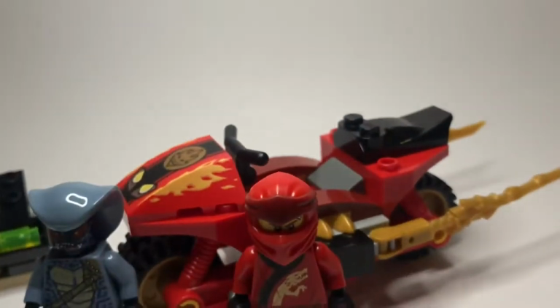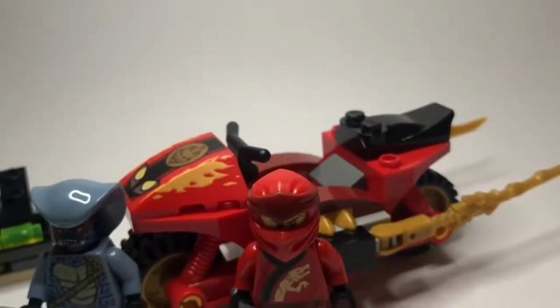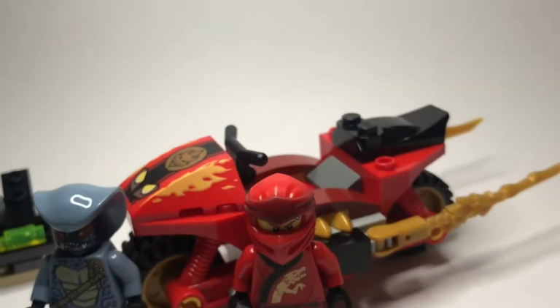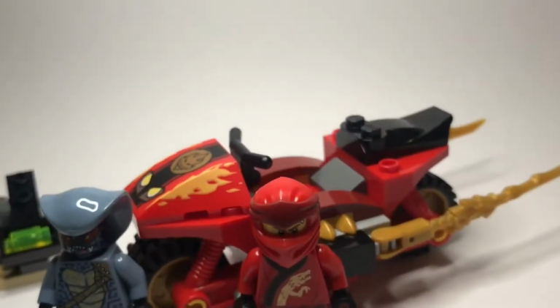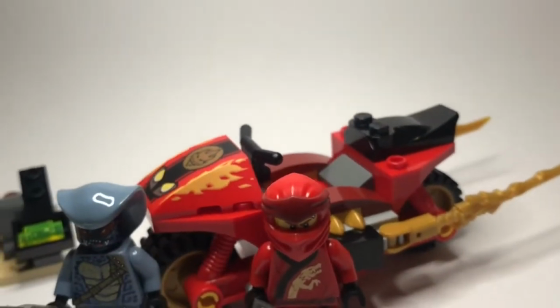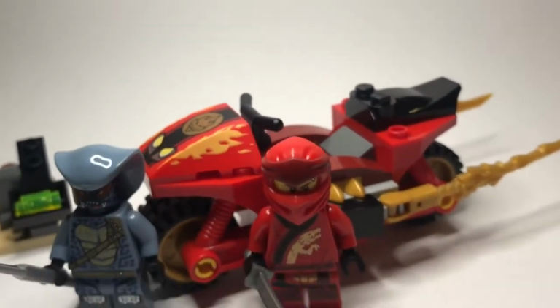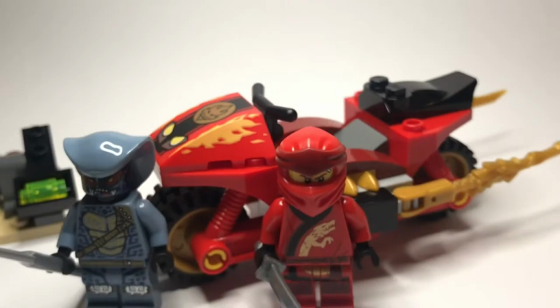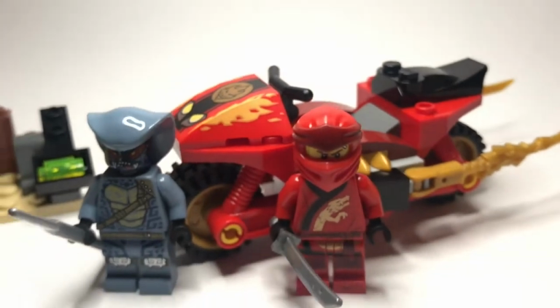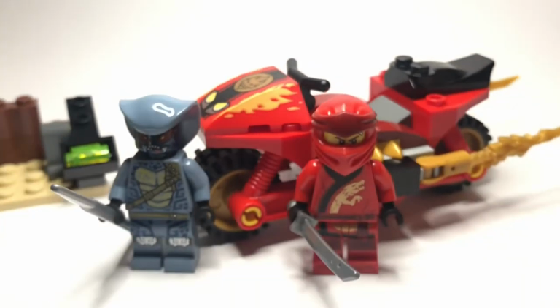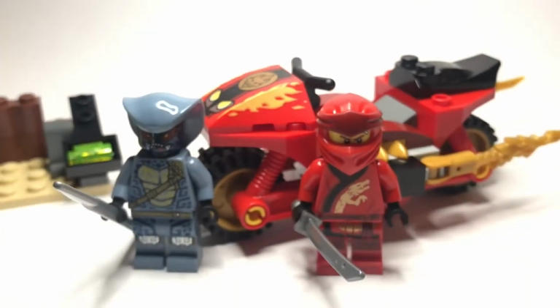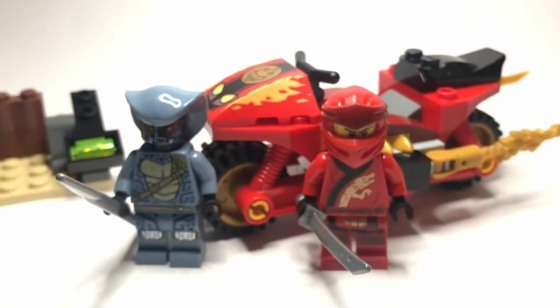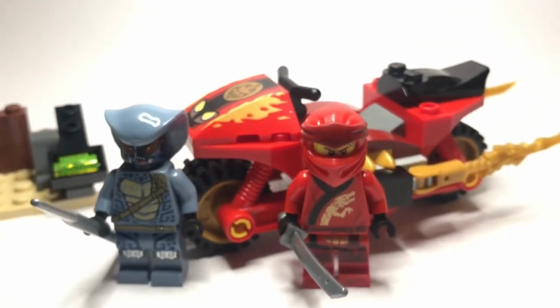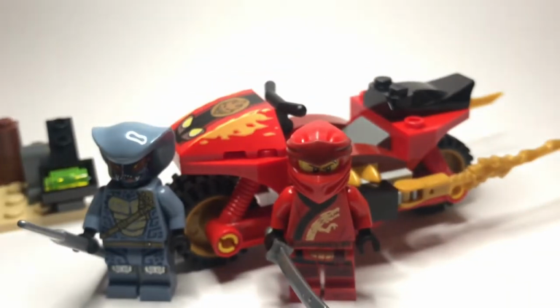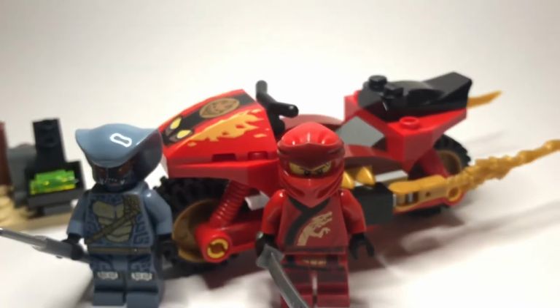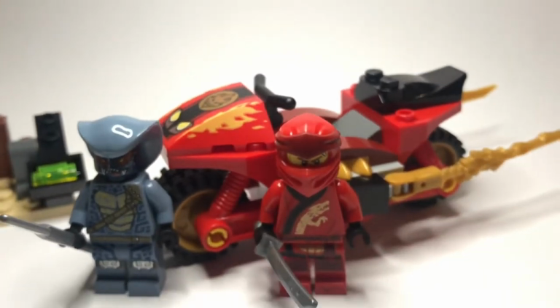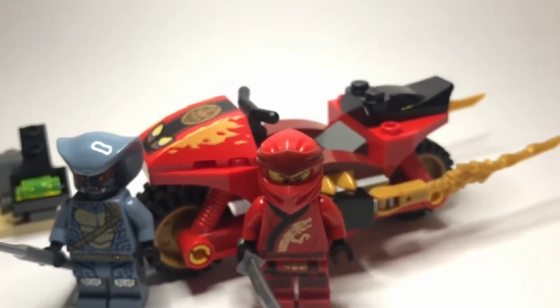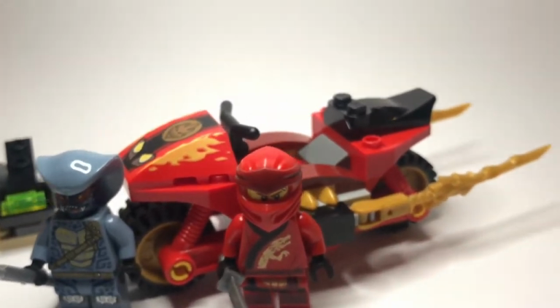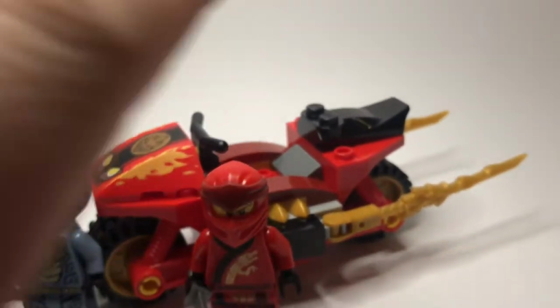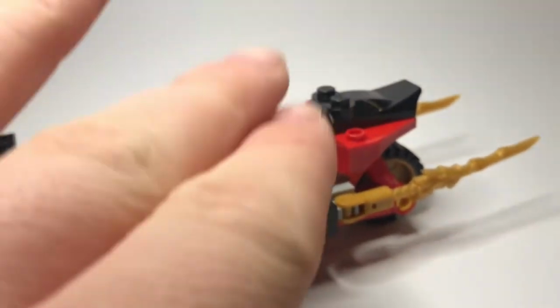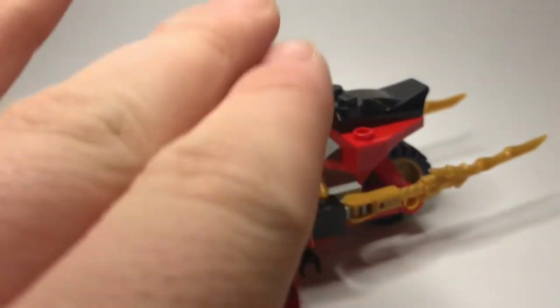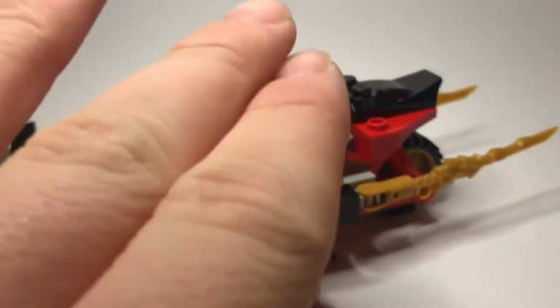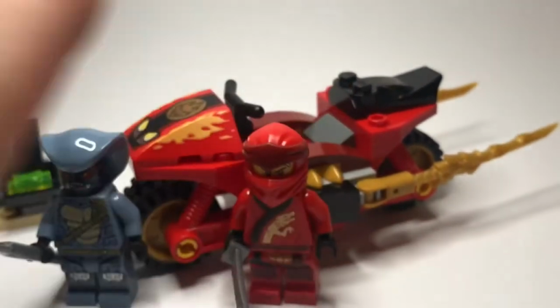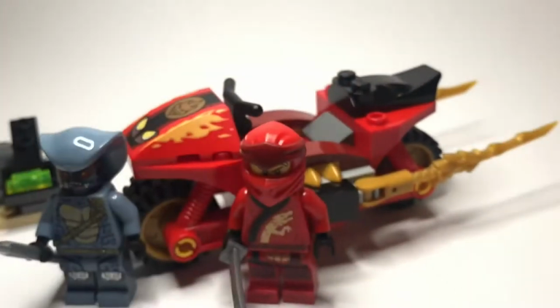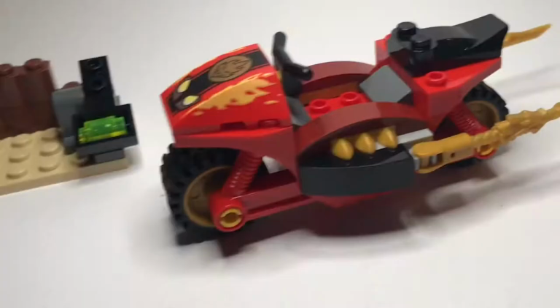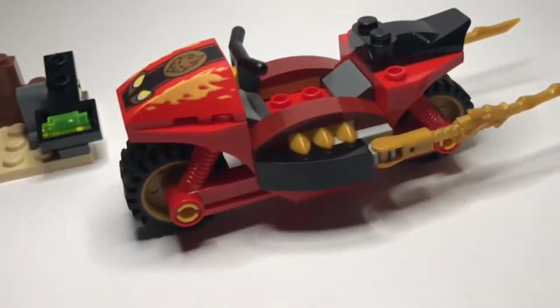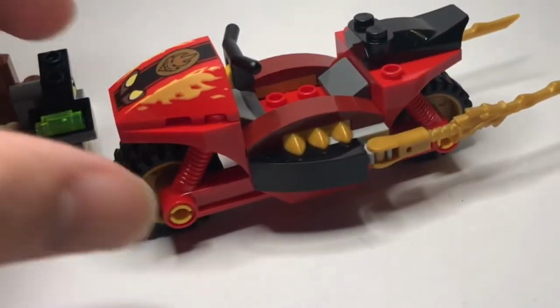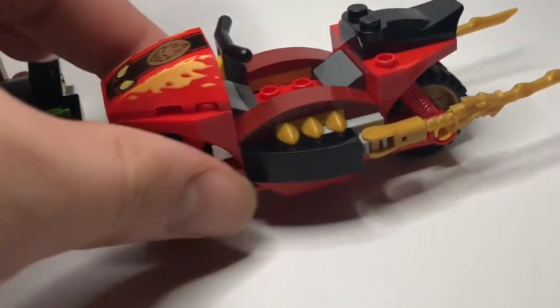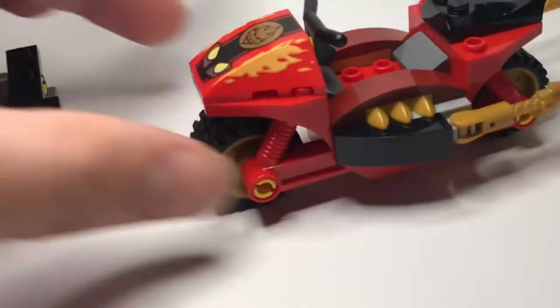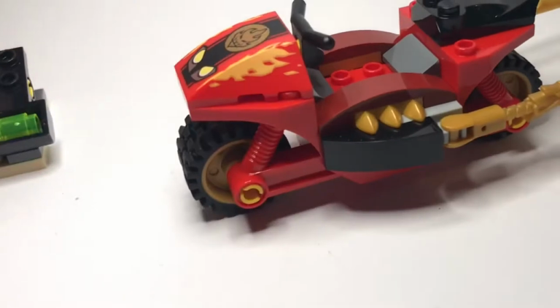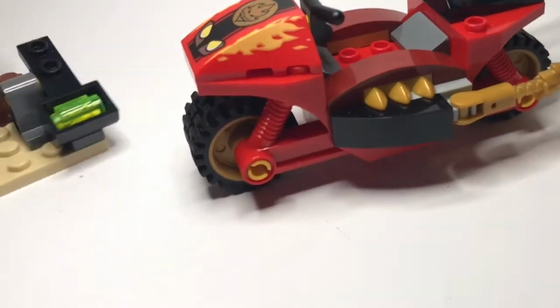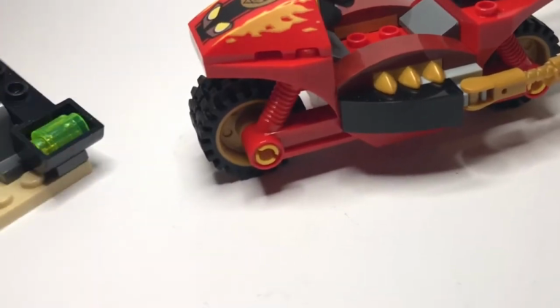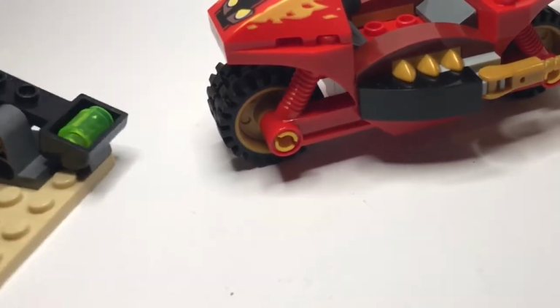I'm going to have a look at the build first and then the figures, doing it in the opposite order to save the best for last. I'll start with this side build.